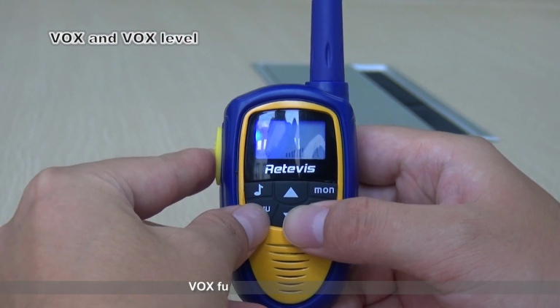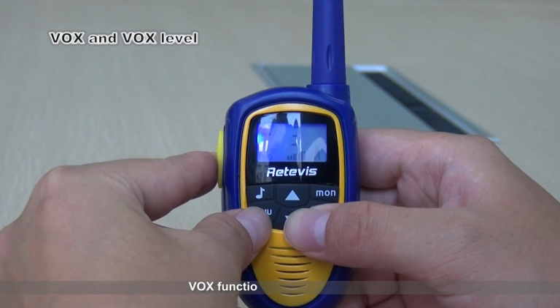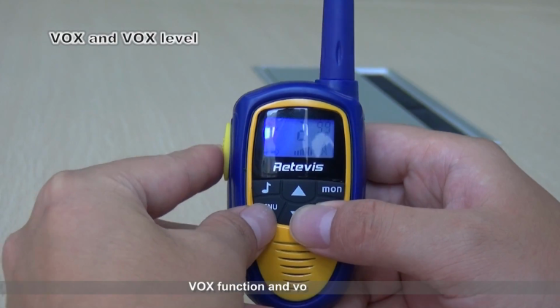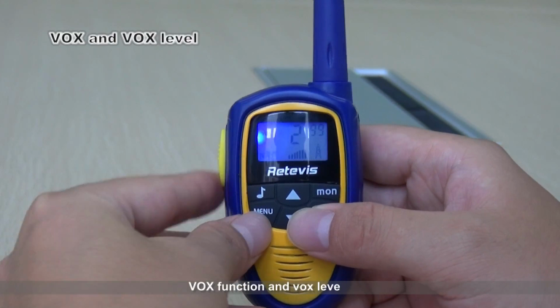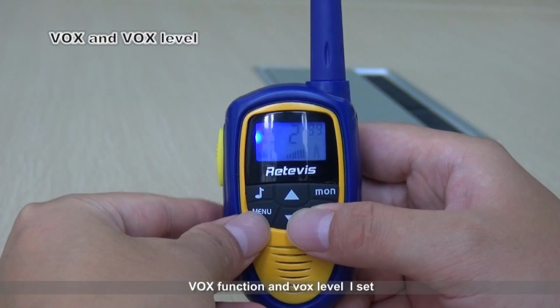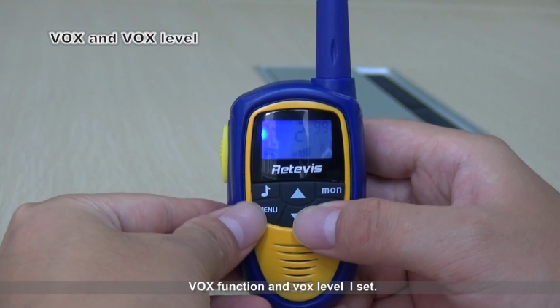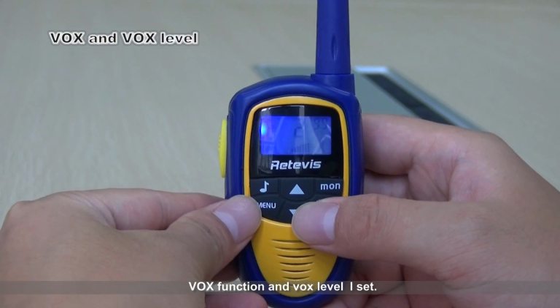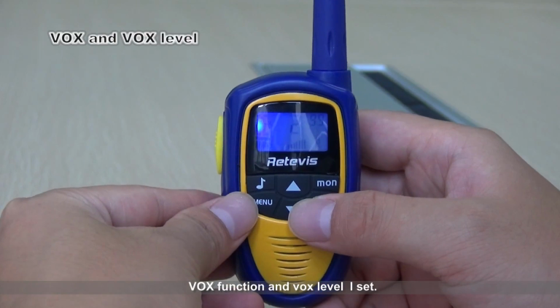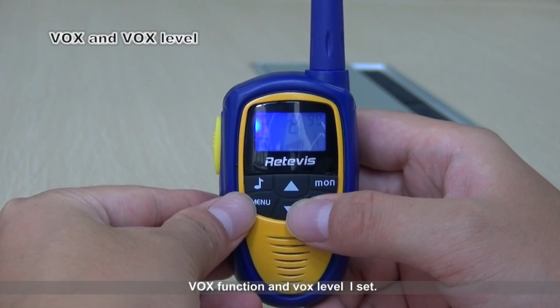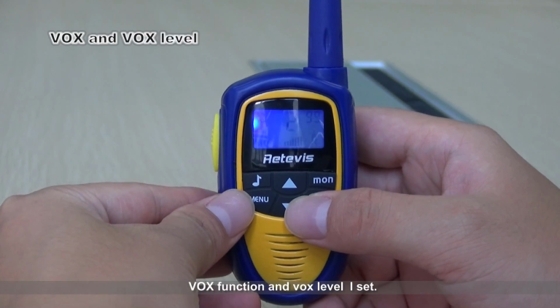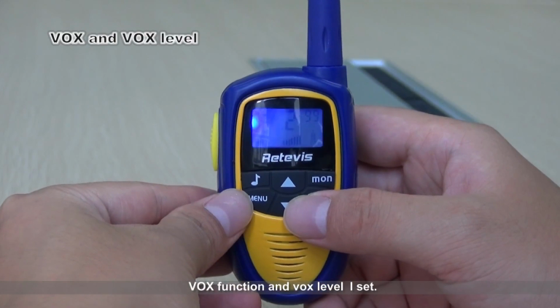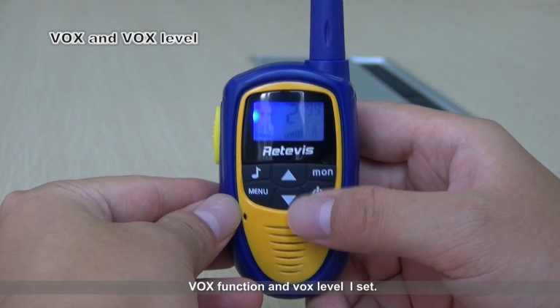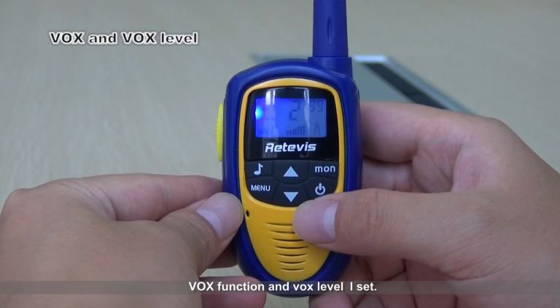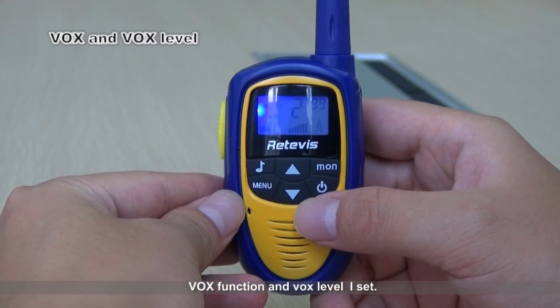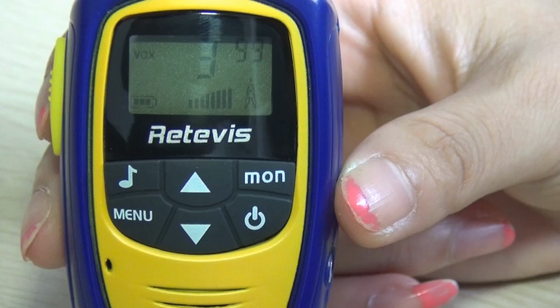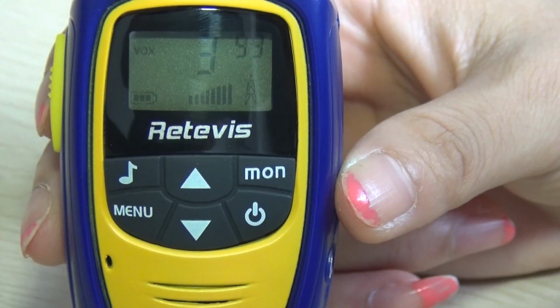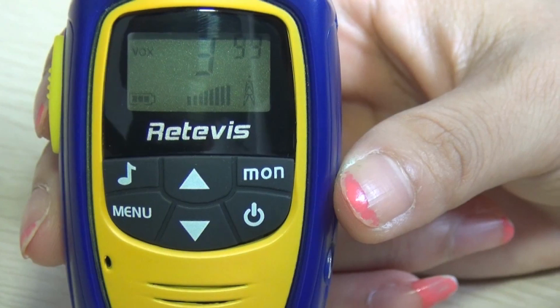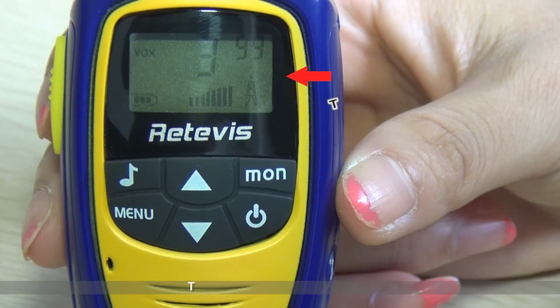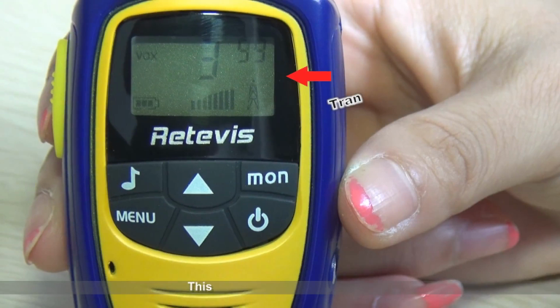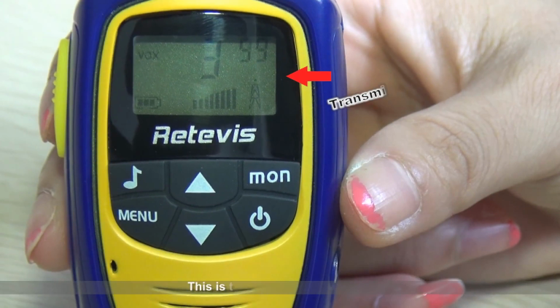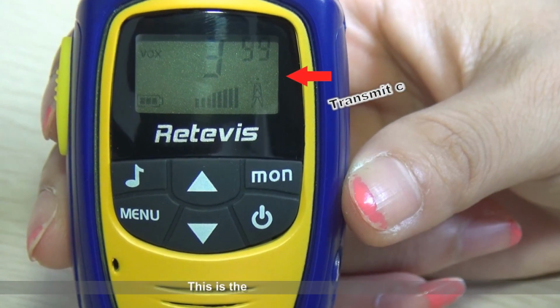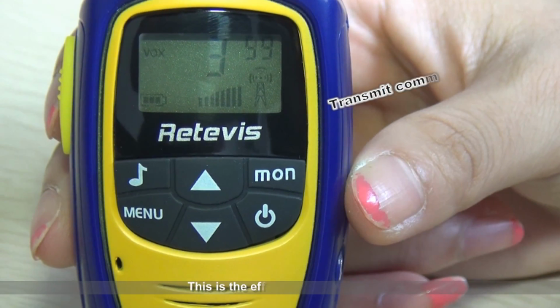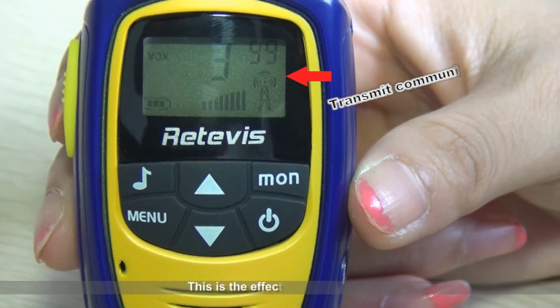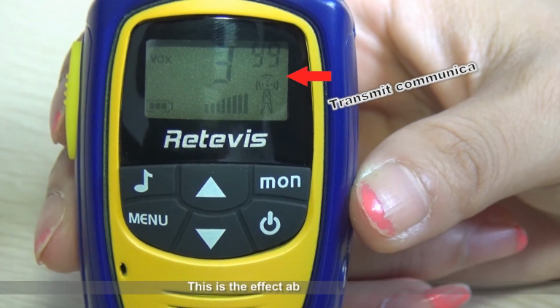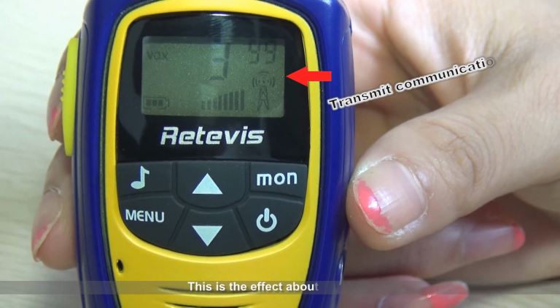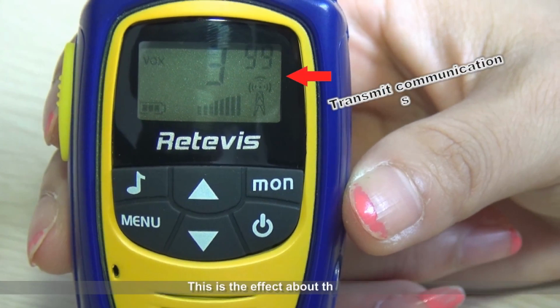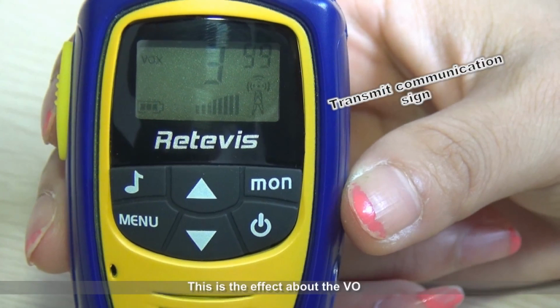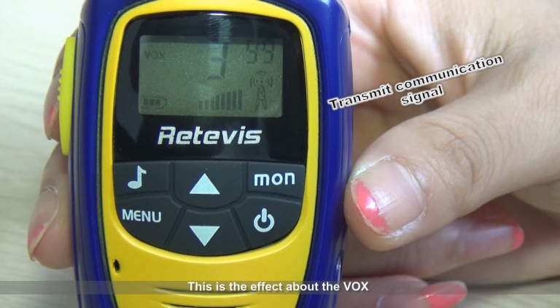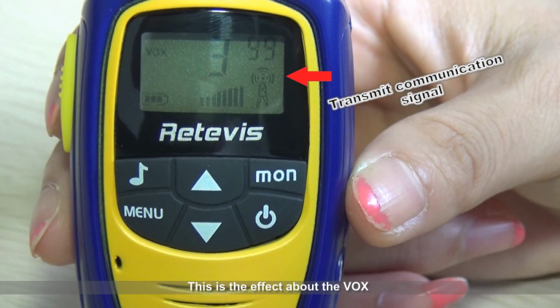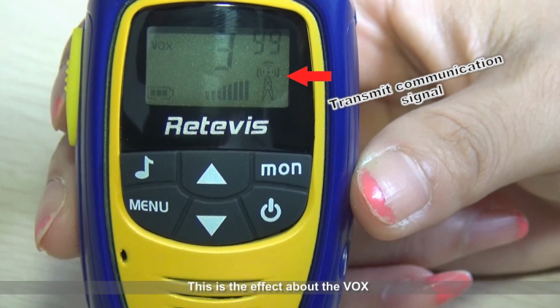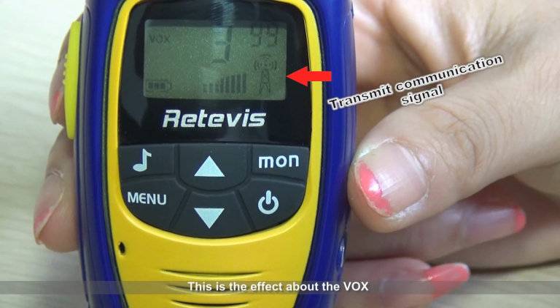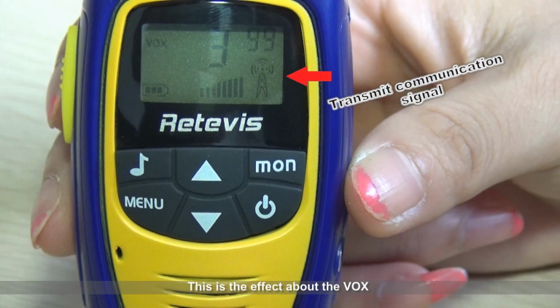The radio features a VOX function and VOX level settings. This demonstrates the effect of the VOX function.